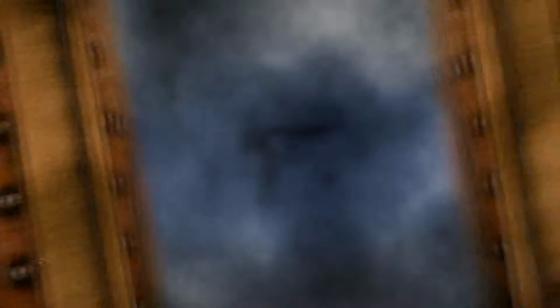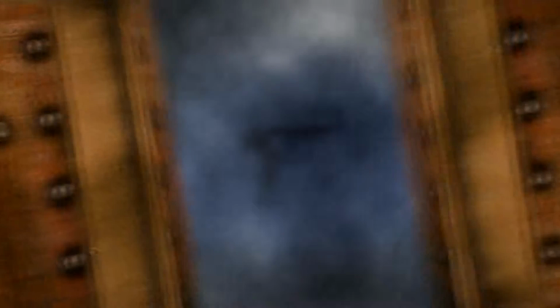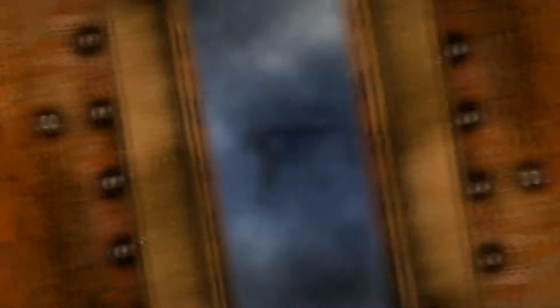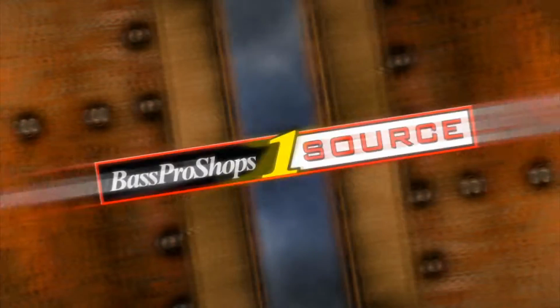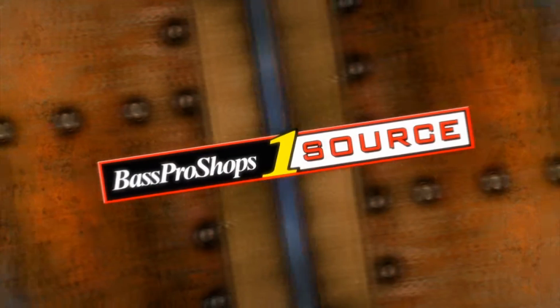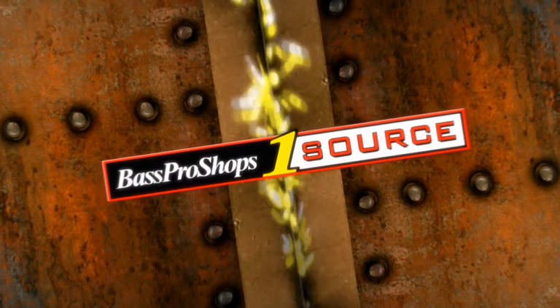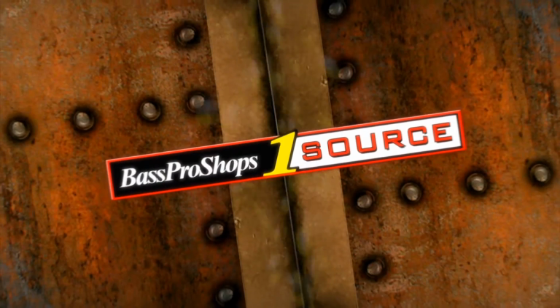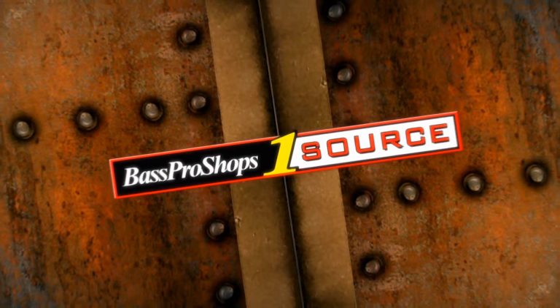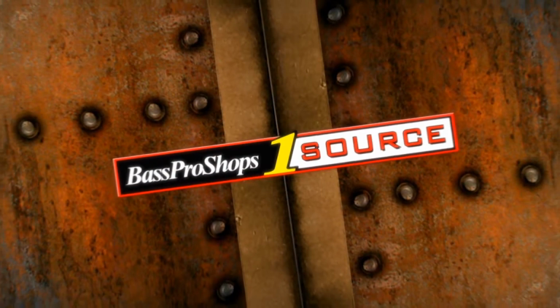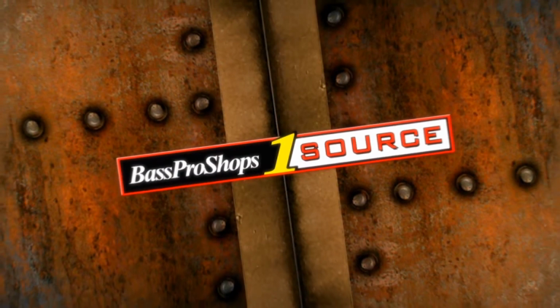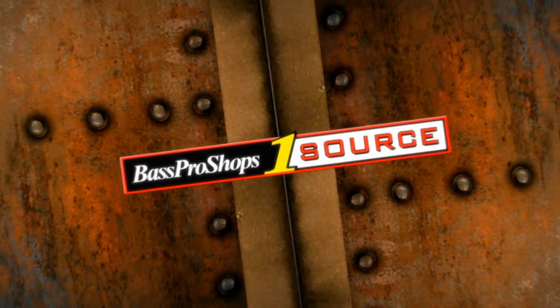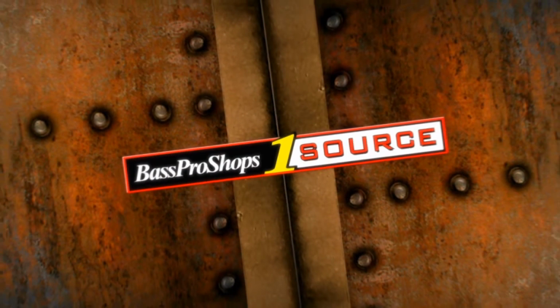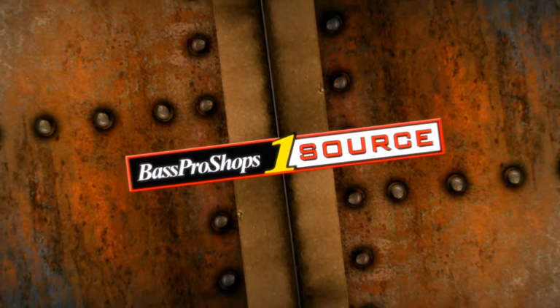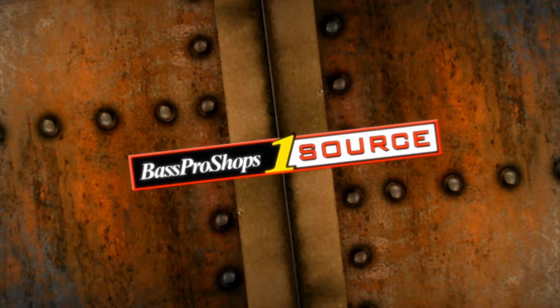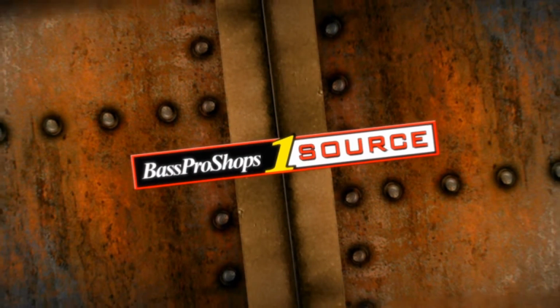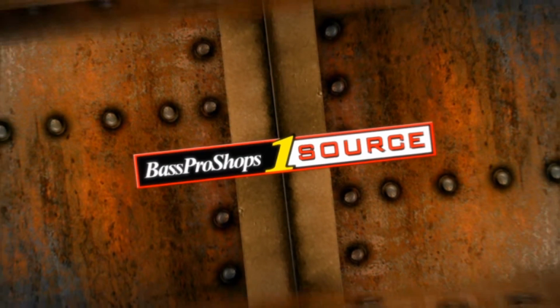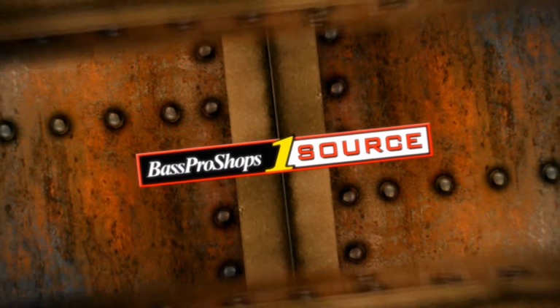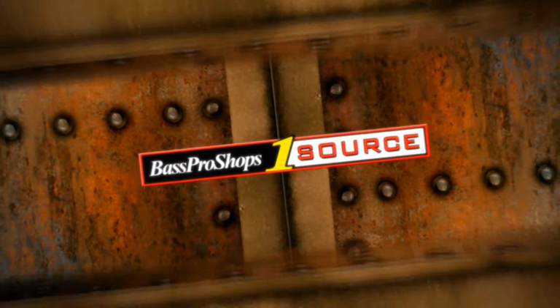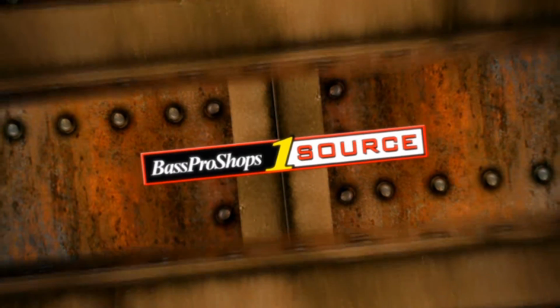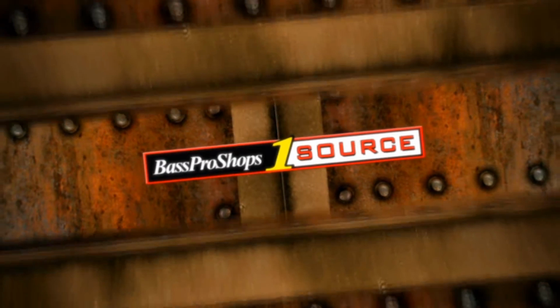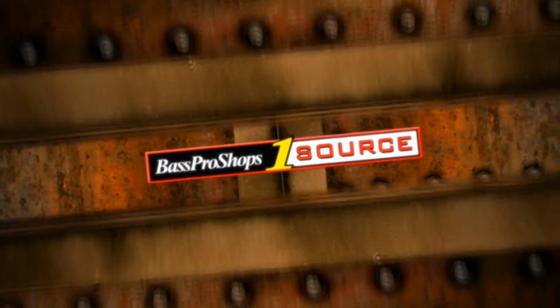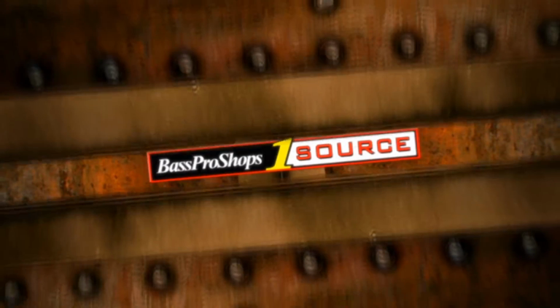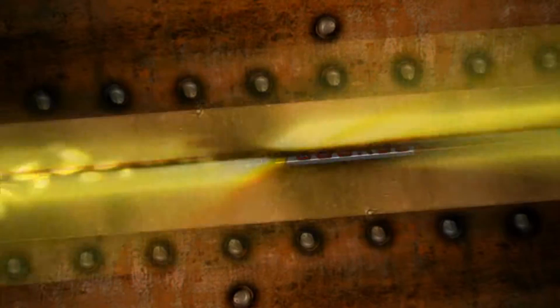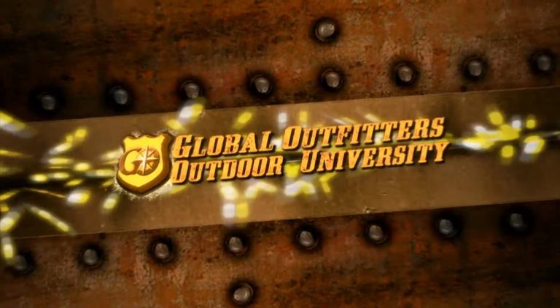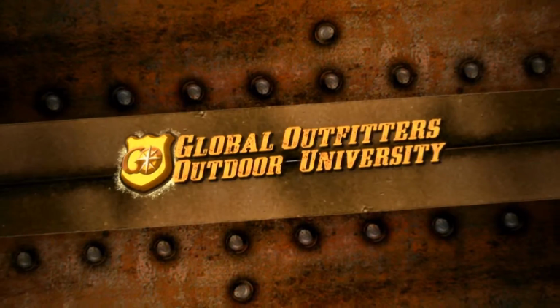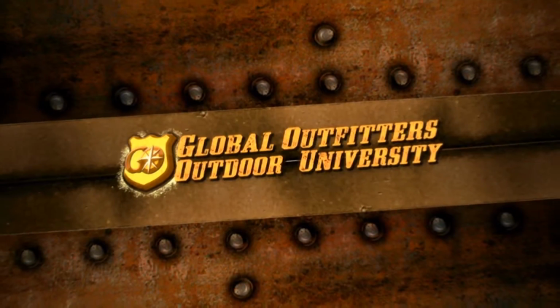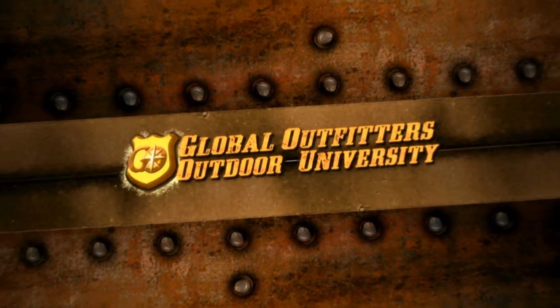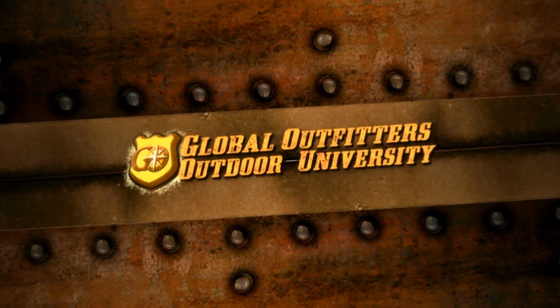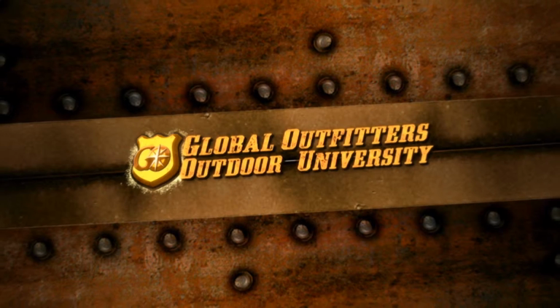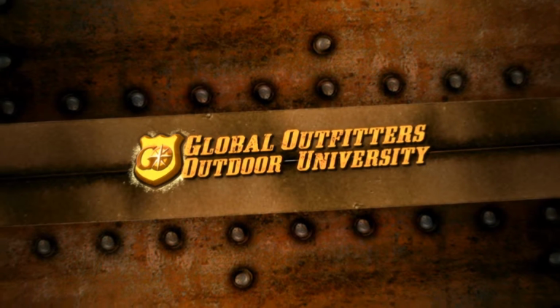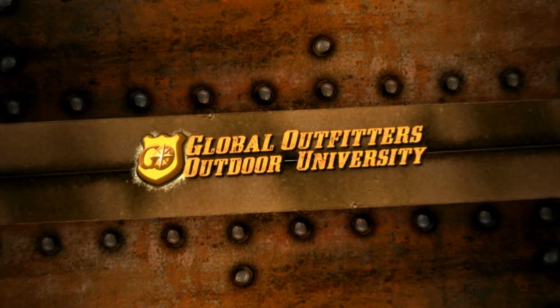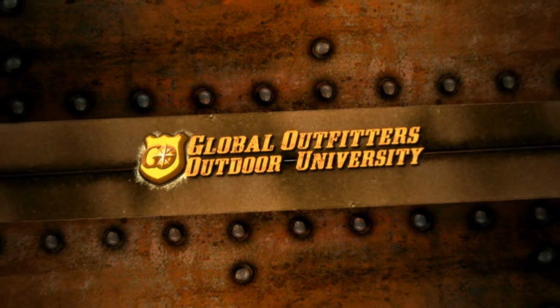Bass Pro Box One Source, brought to you by Global Outfitters Outdoor University.